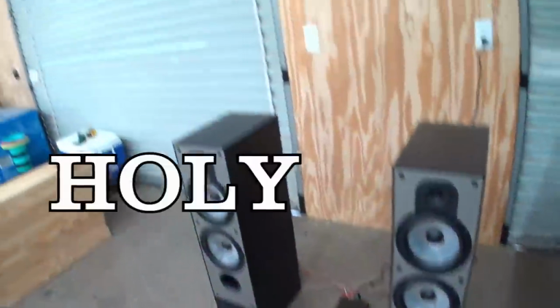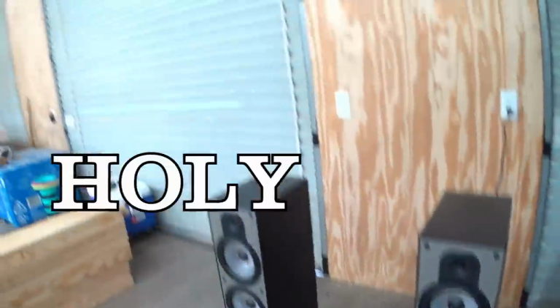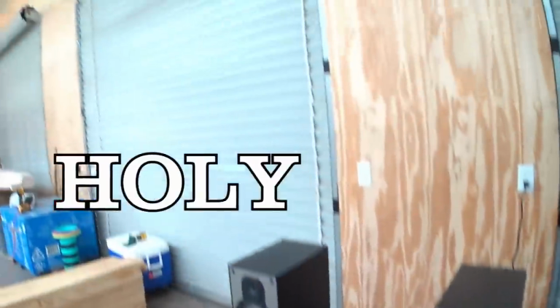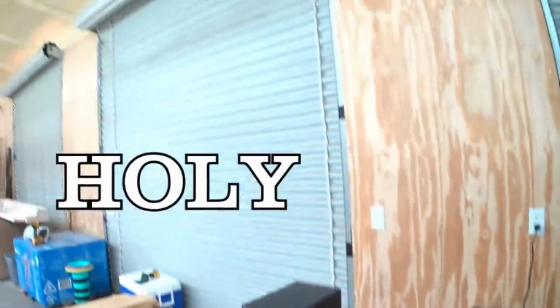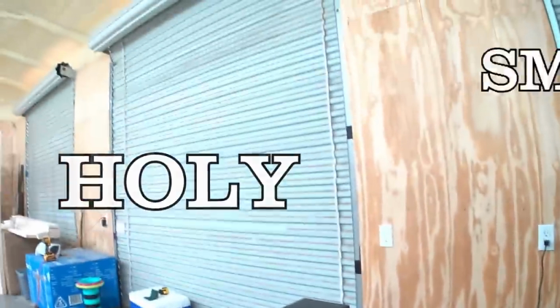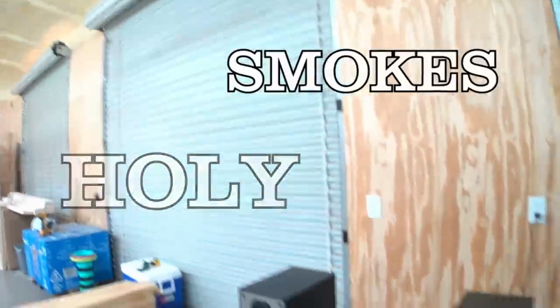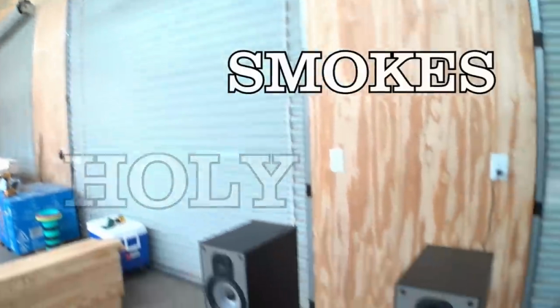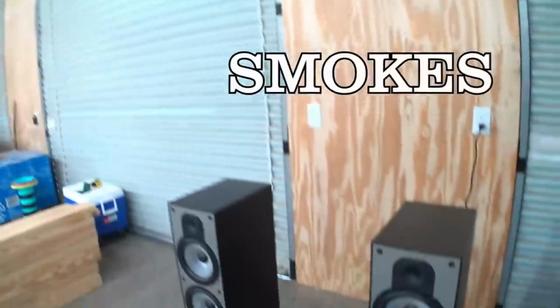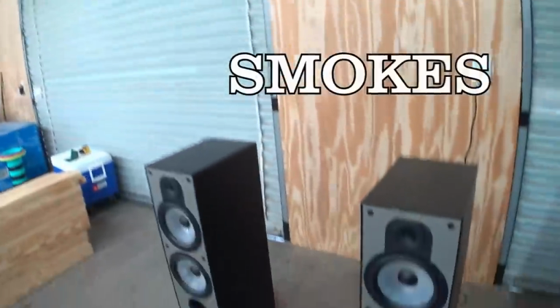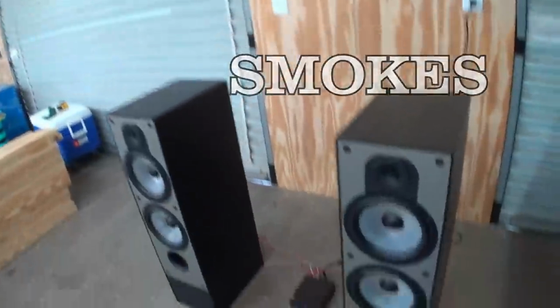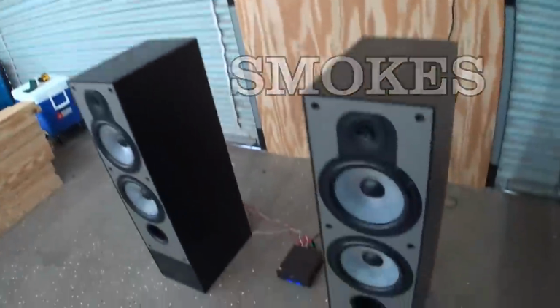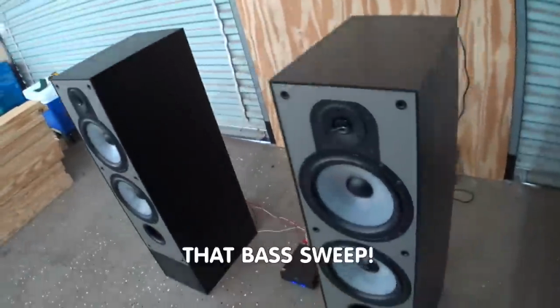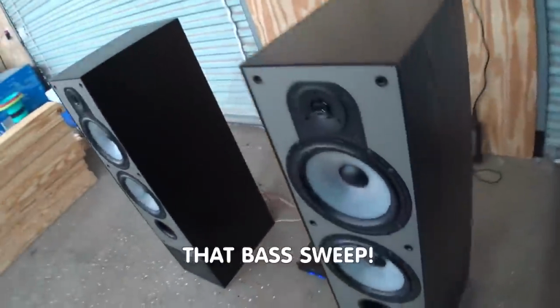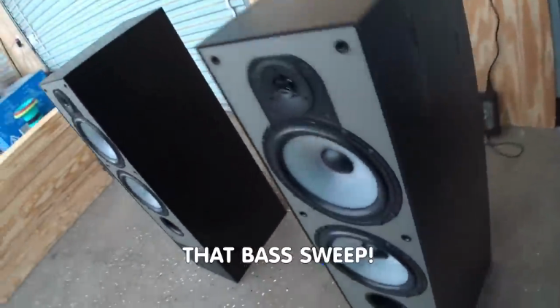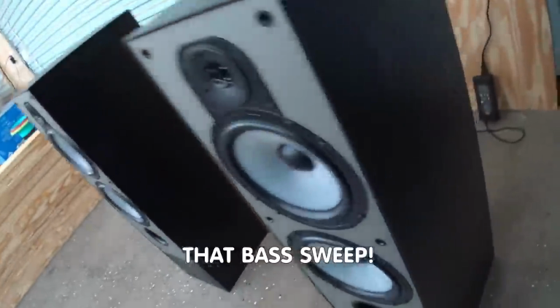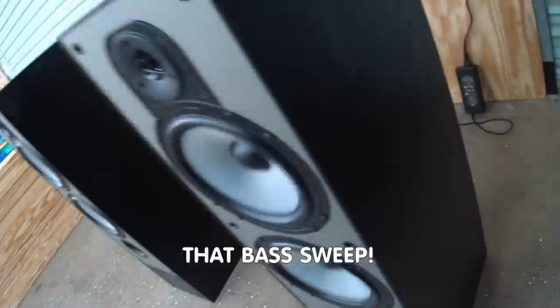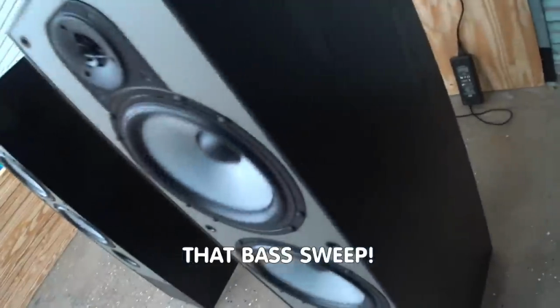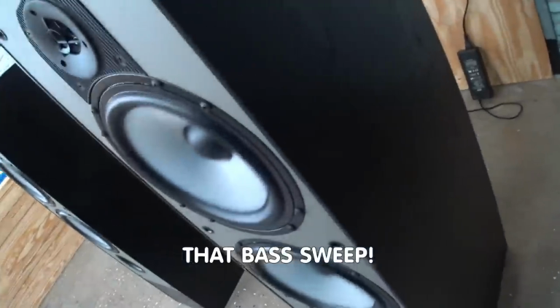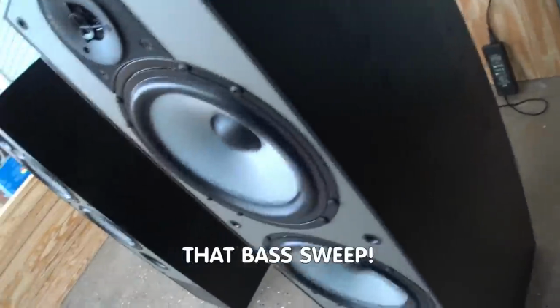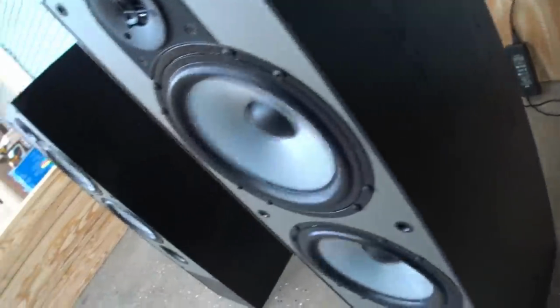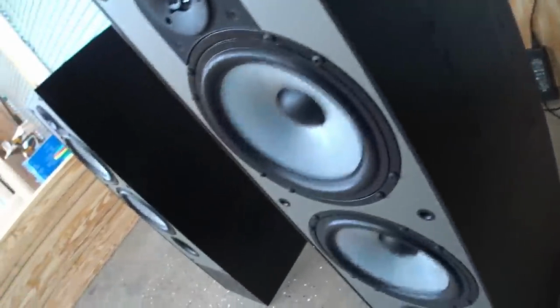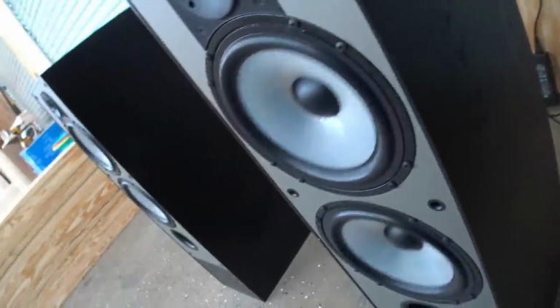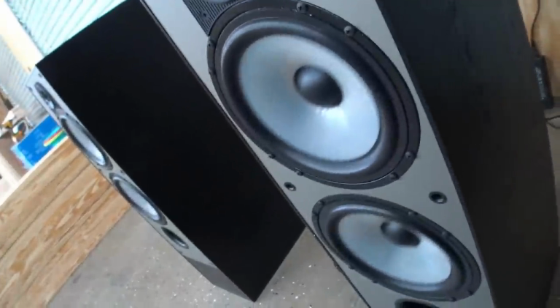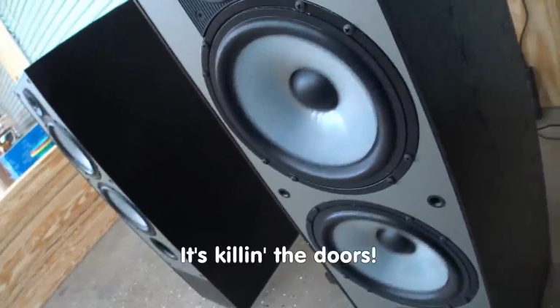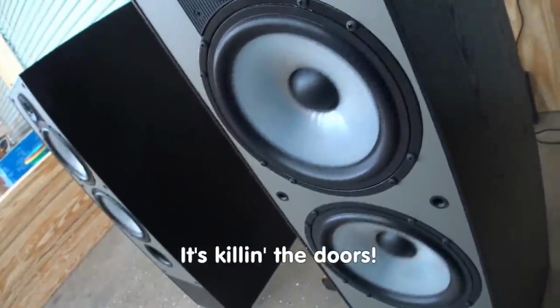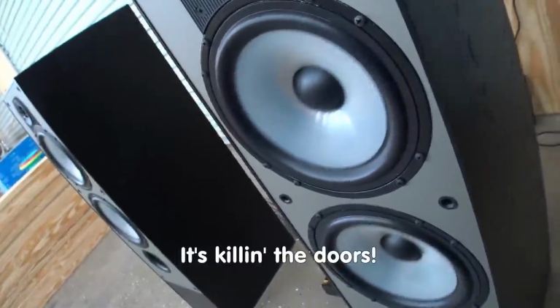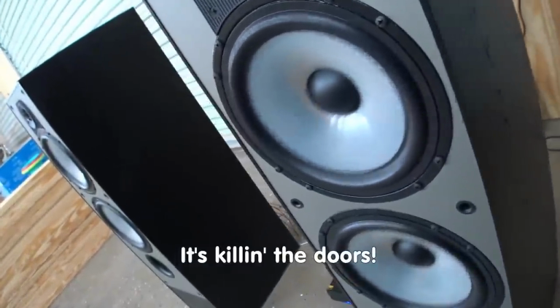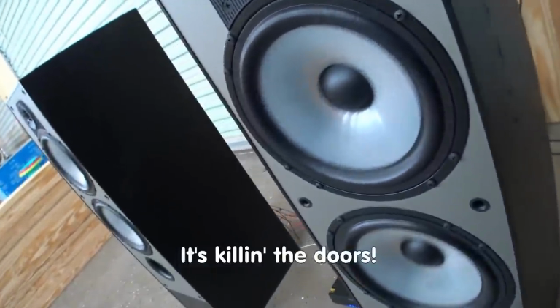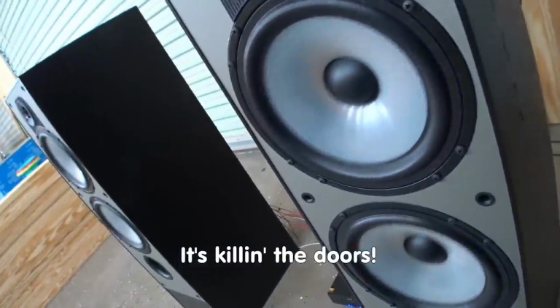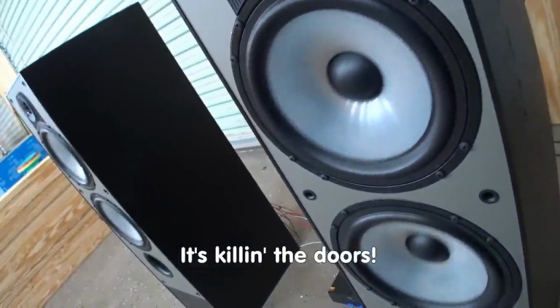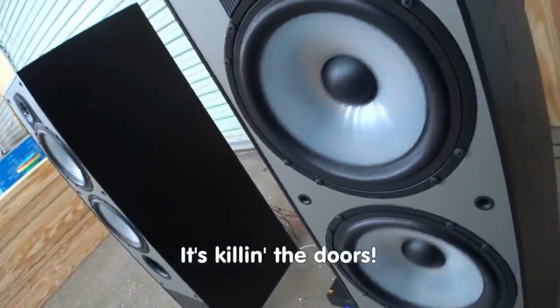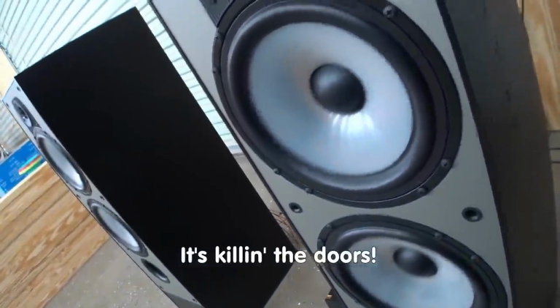Holy smokes, that bass sweep — it's killing the door.